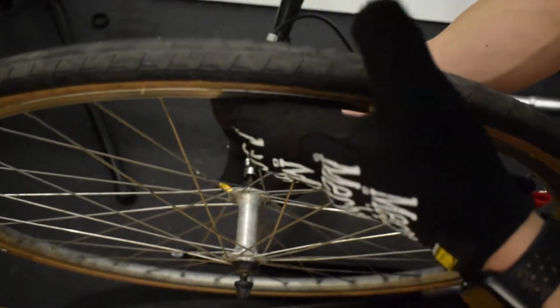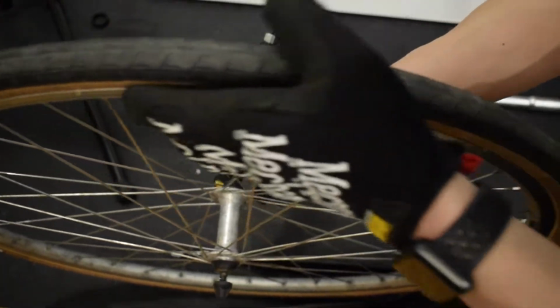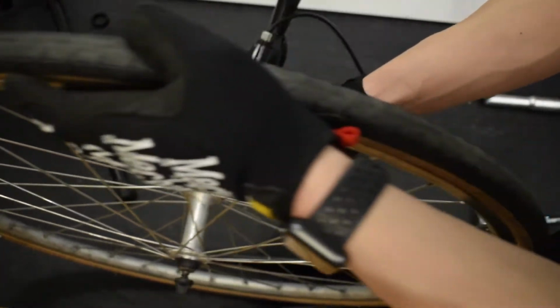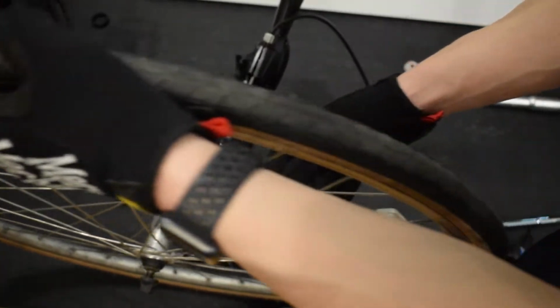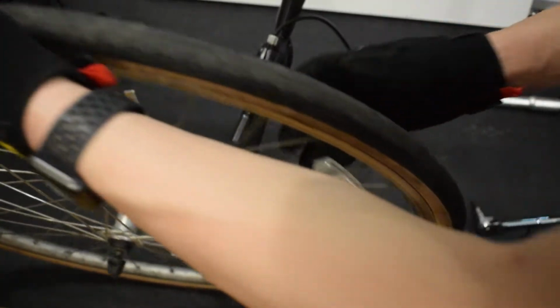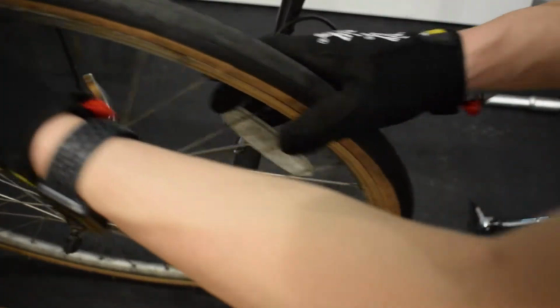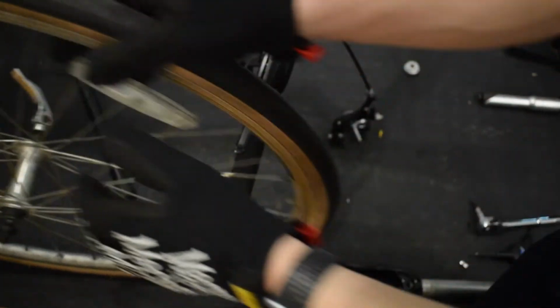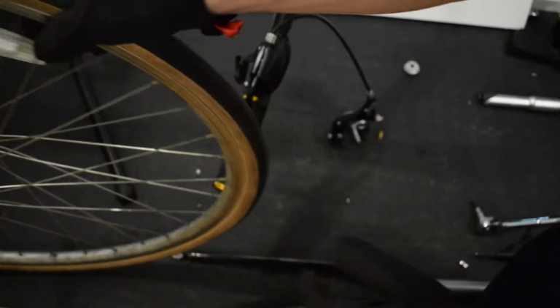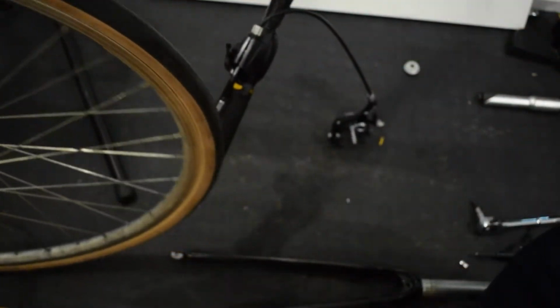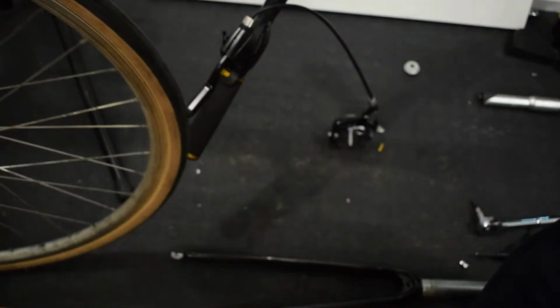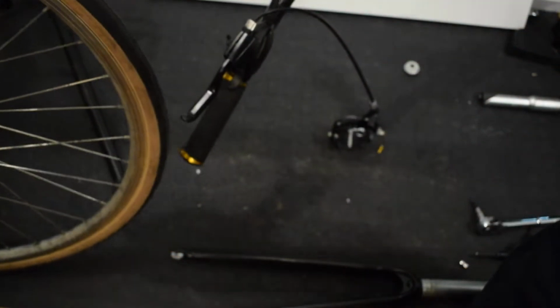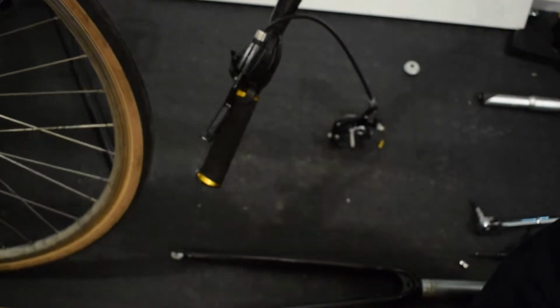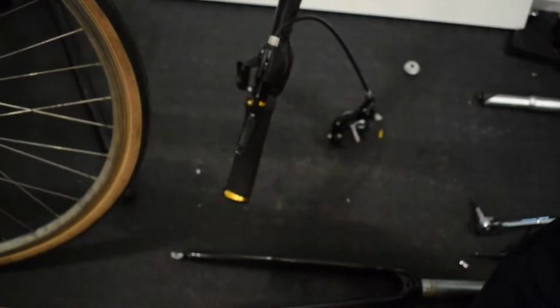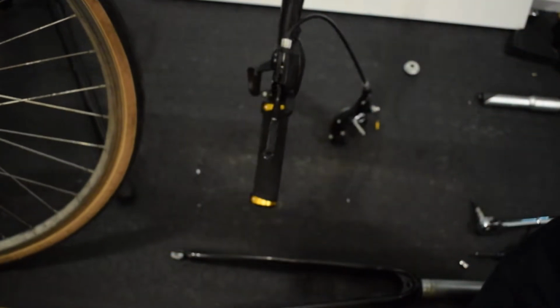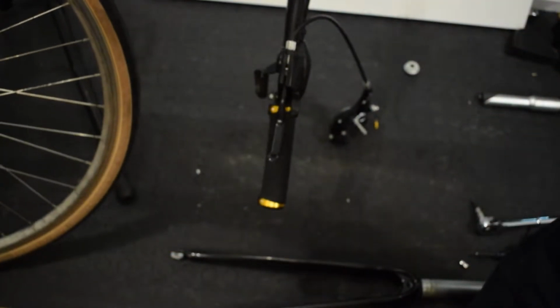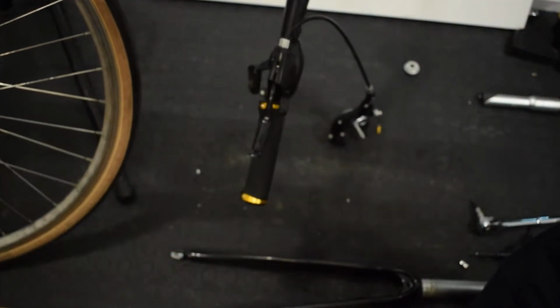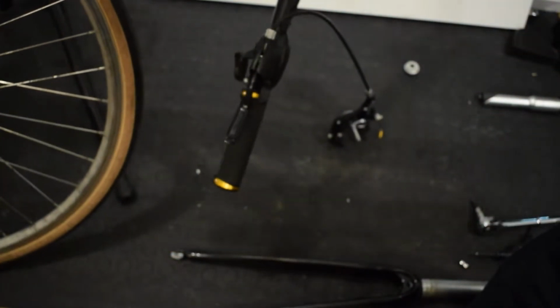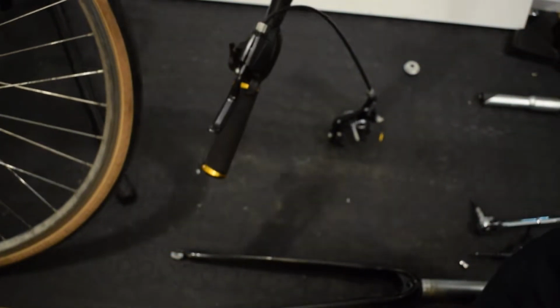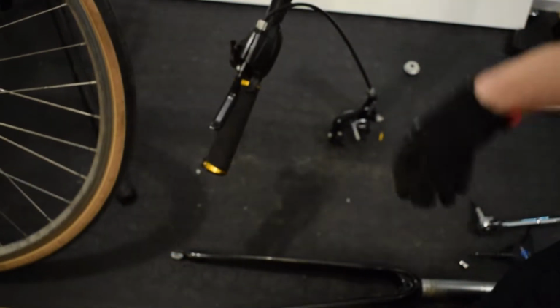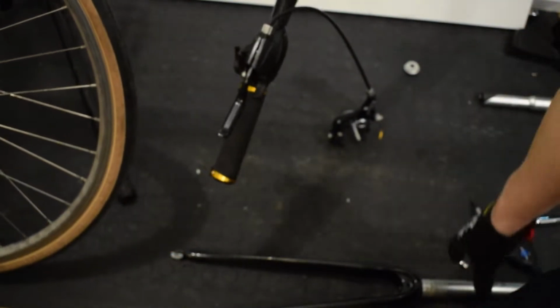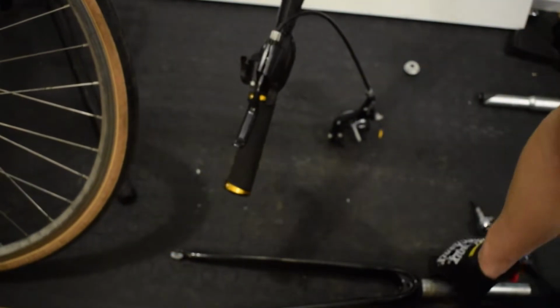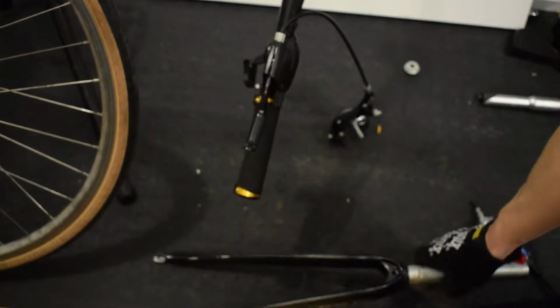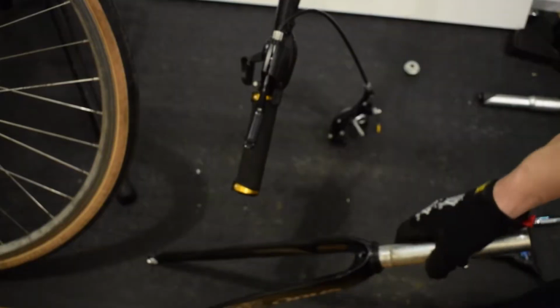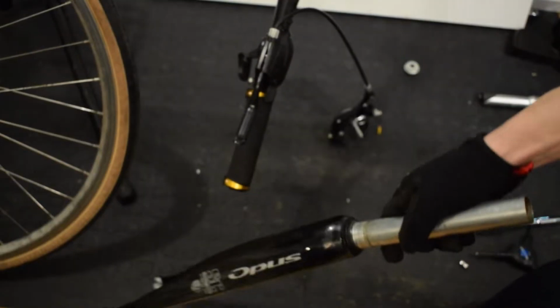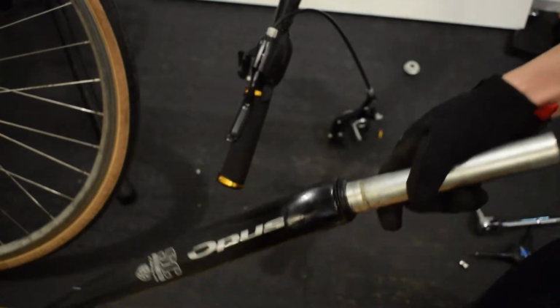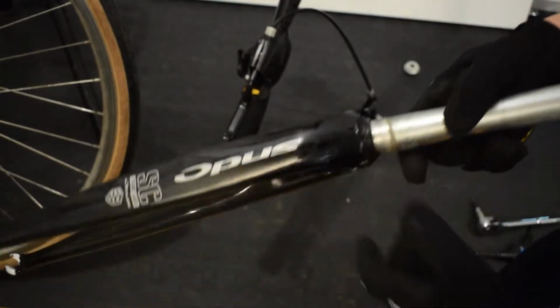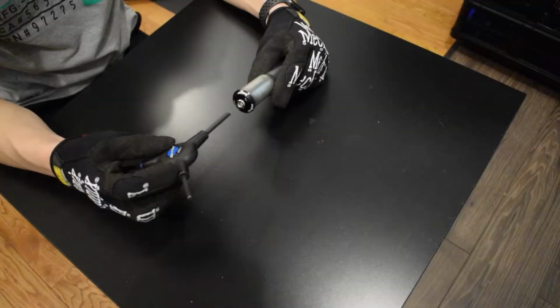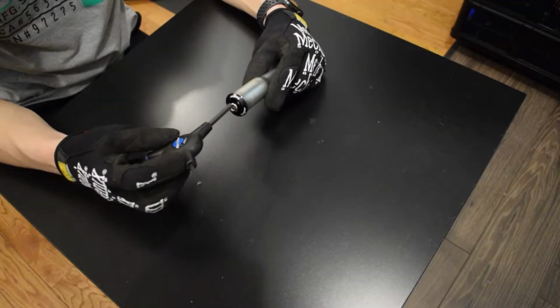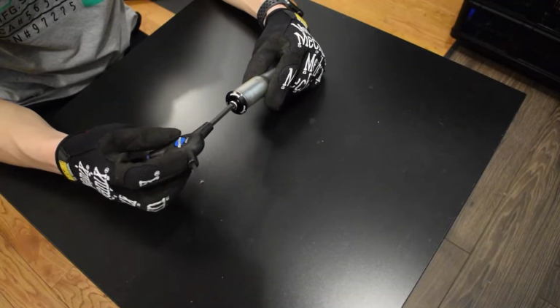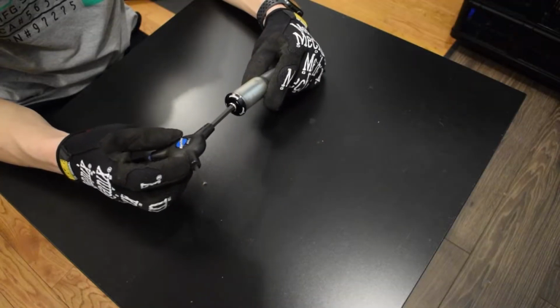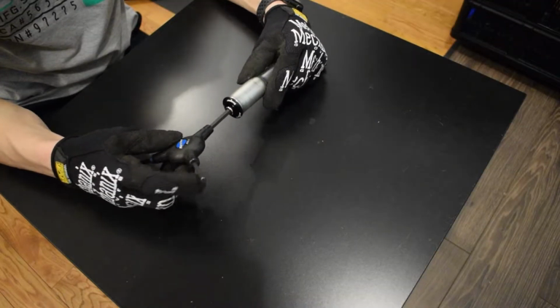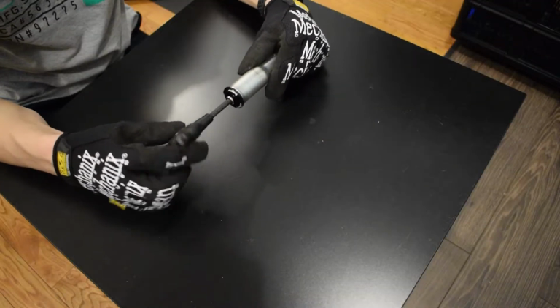In this video, I will show you how I make the adapter, clamp it to the steerer tube, and then put in the Hope Head Doctor.